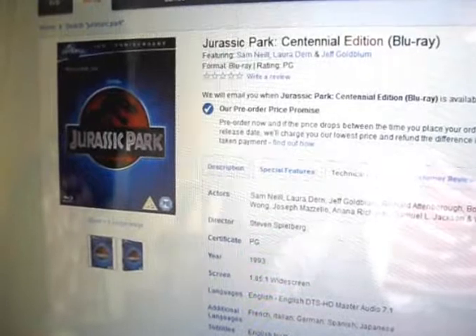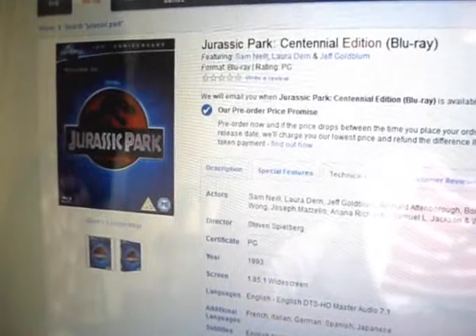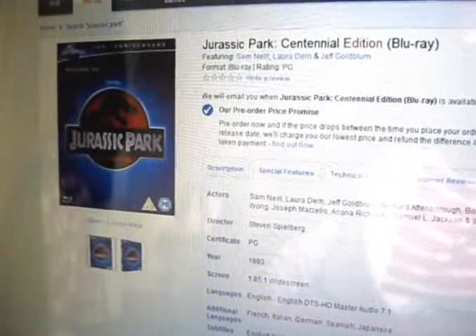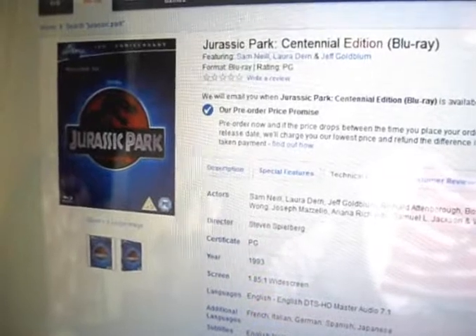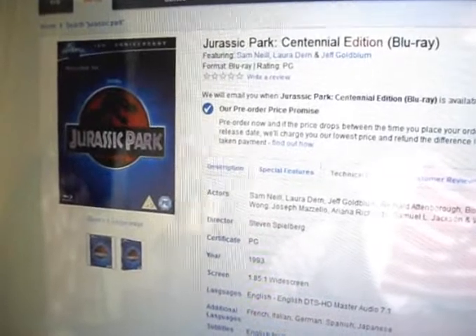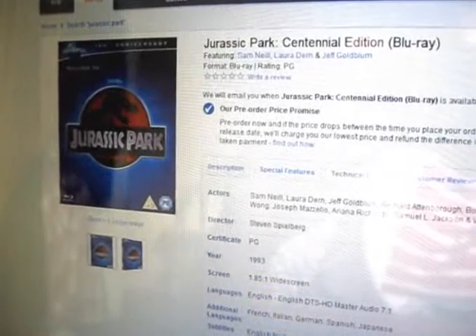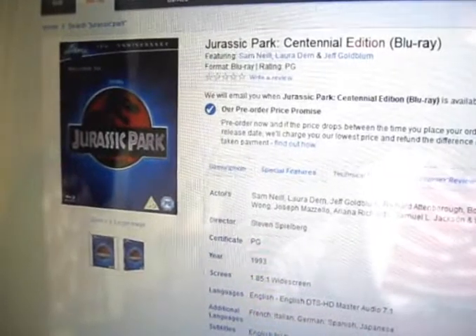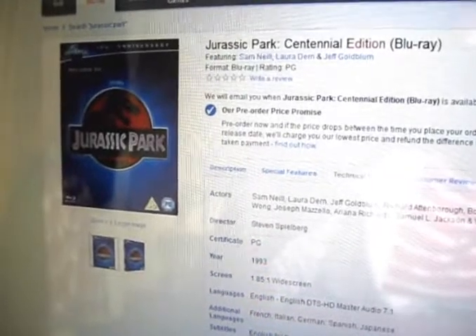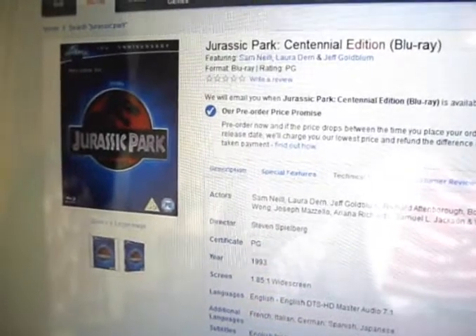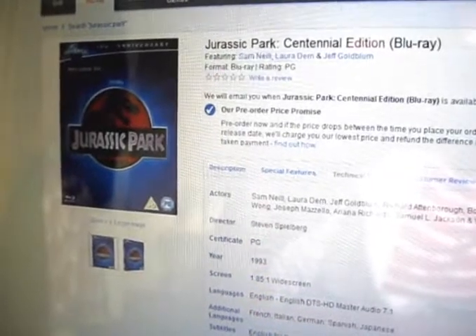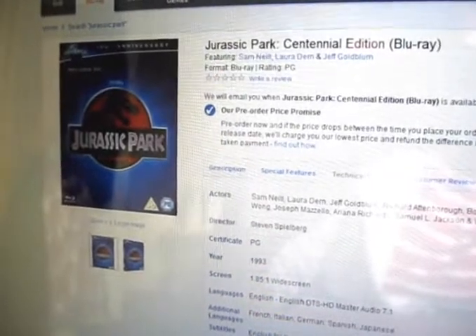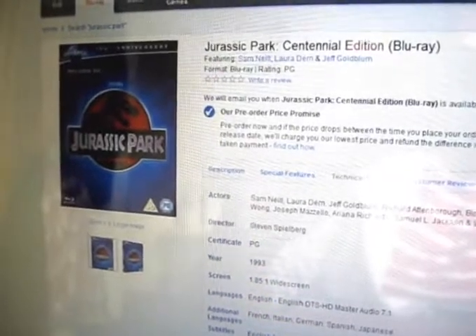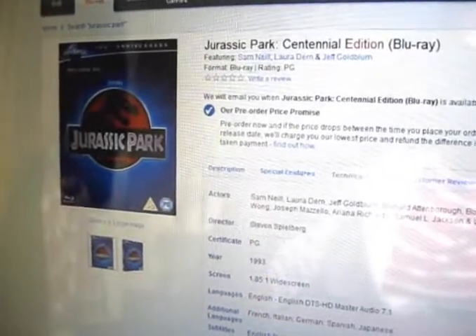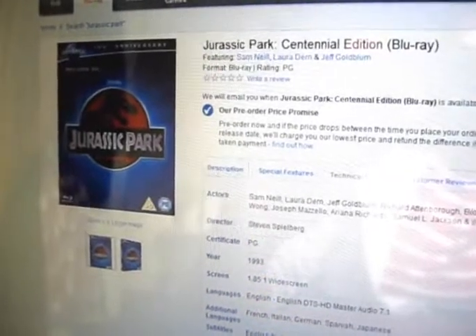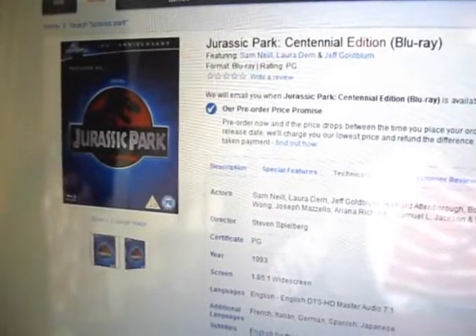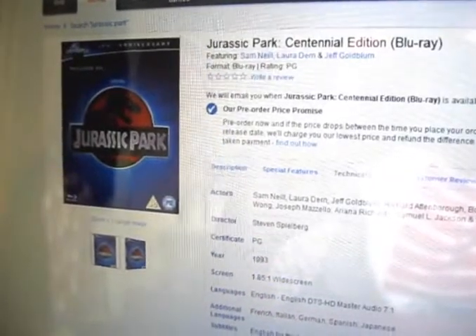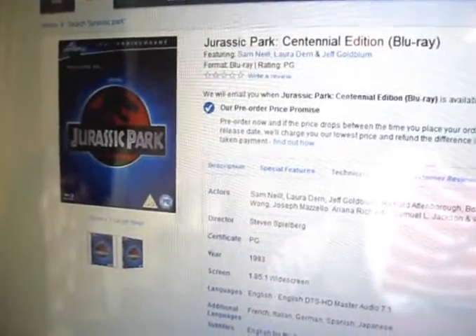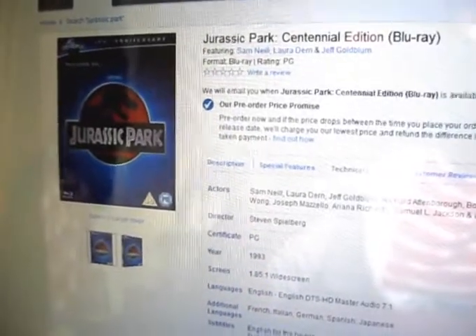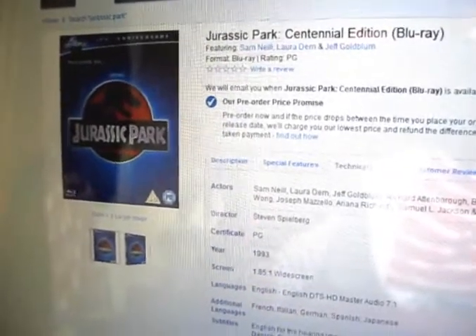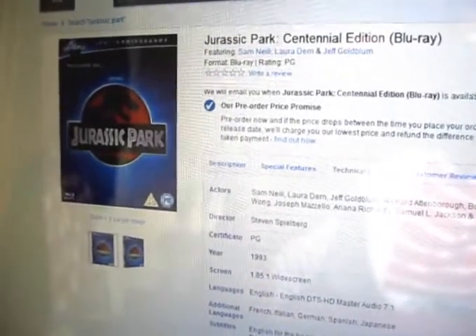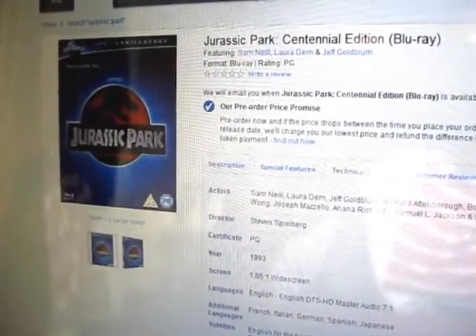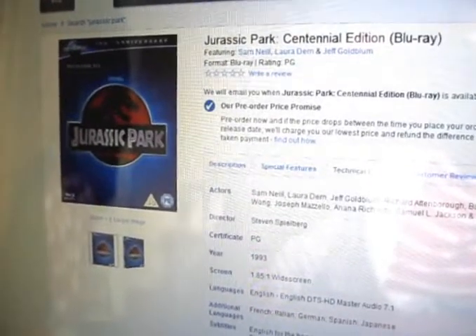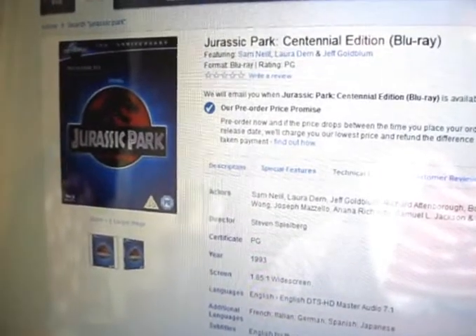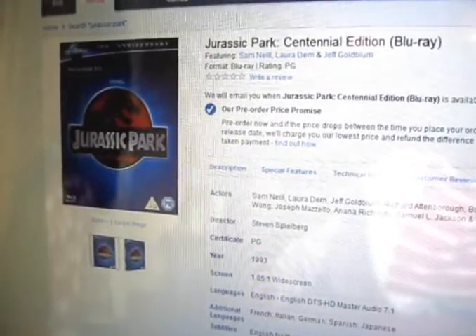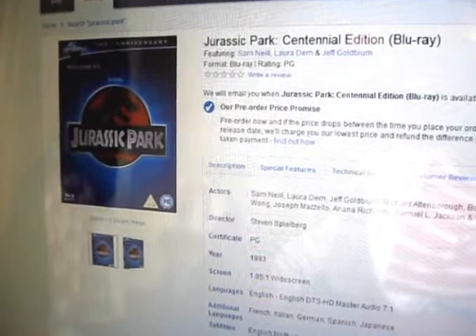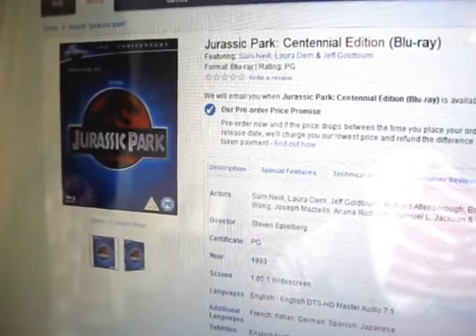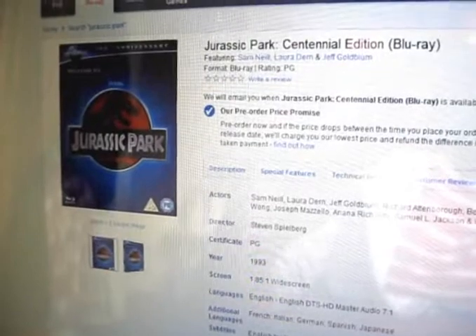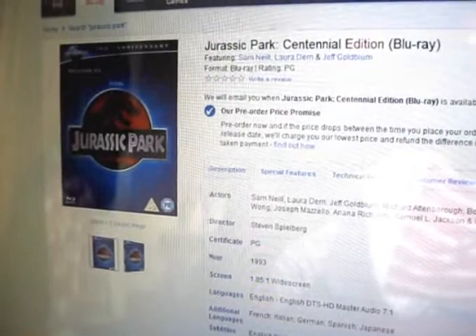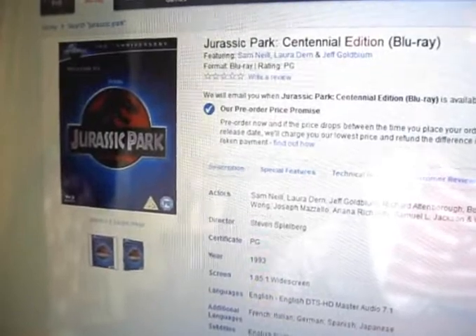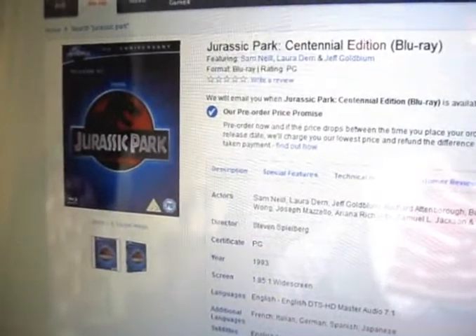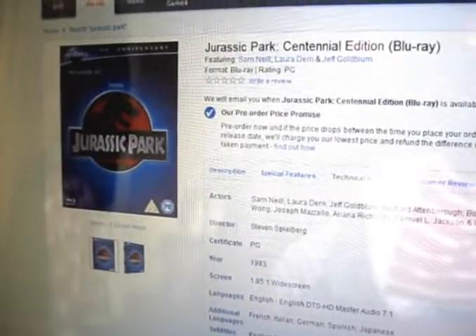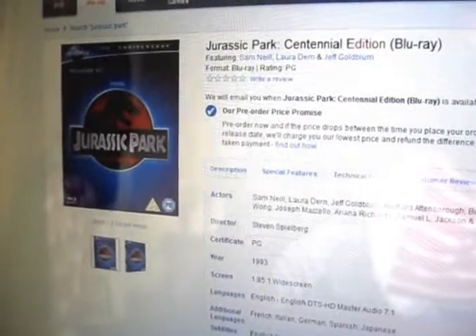This also ties in nicely with the new Universal logo, which you can find on YouTube right now, and I'll show you quickly.